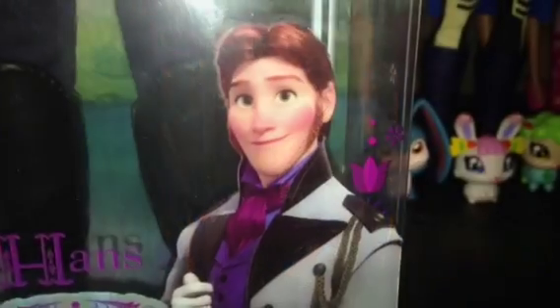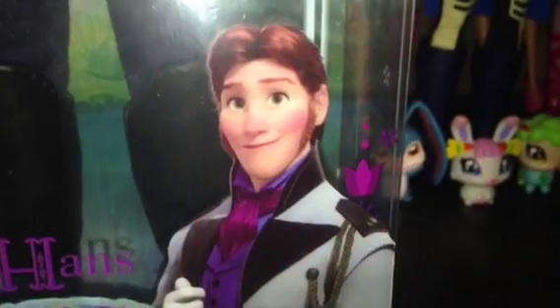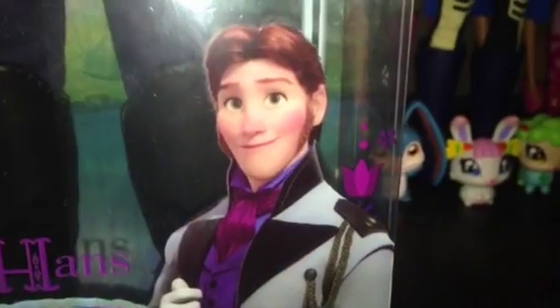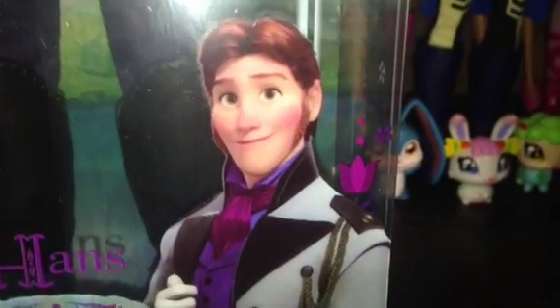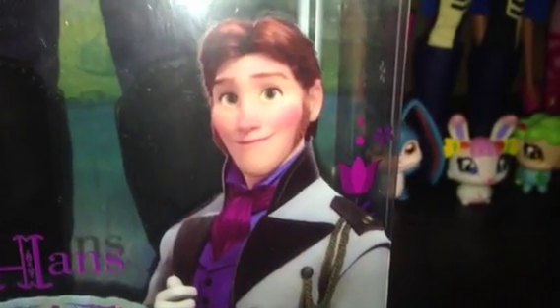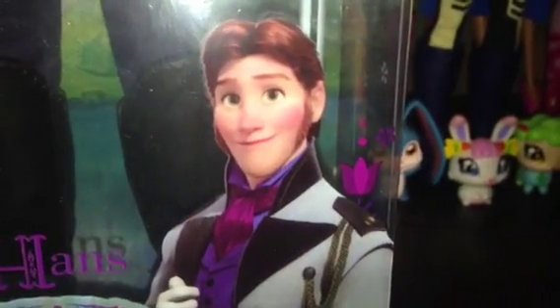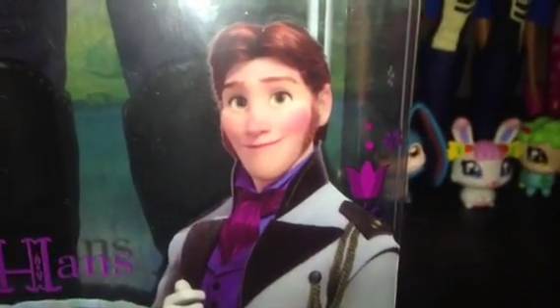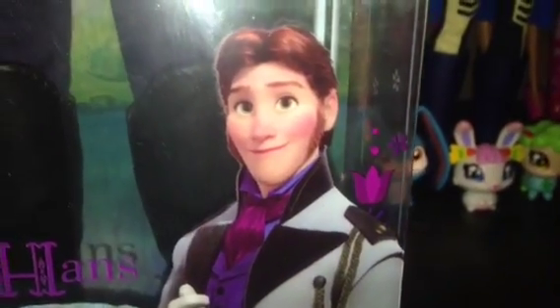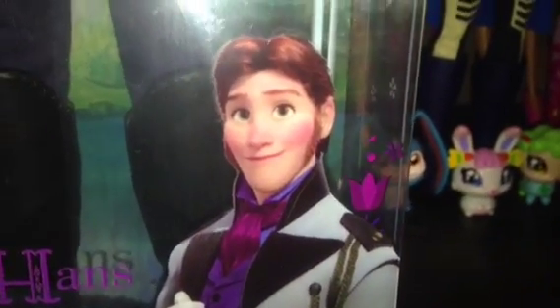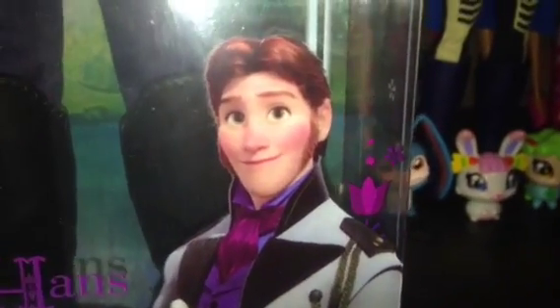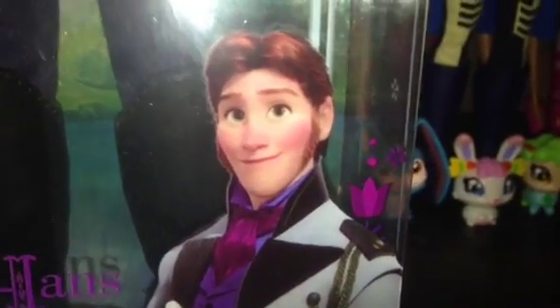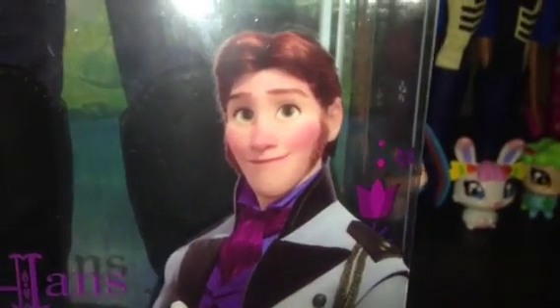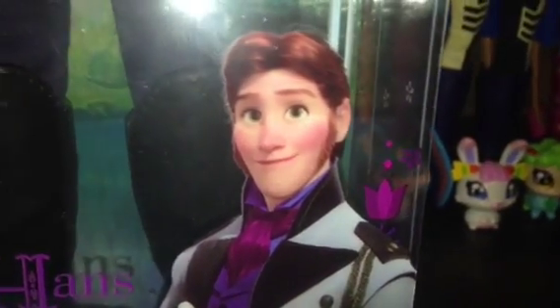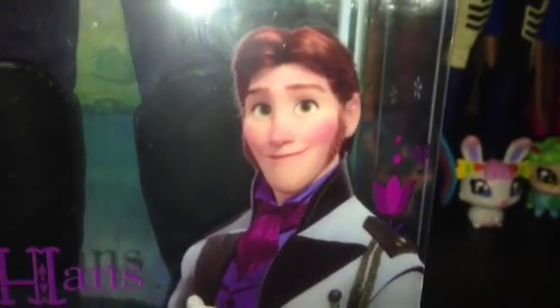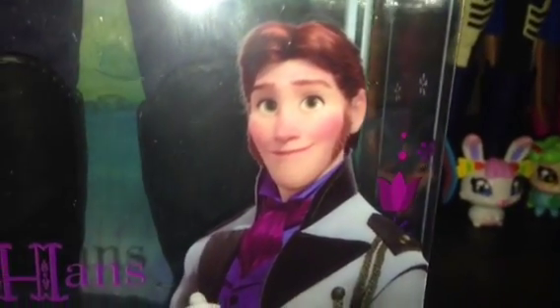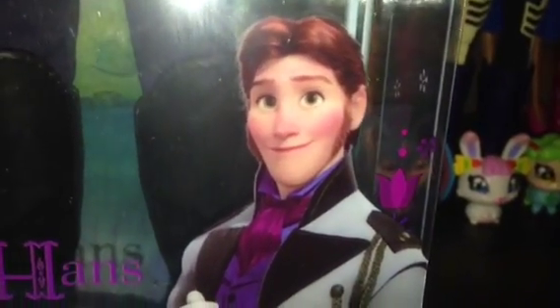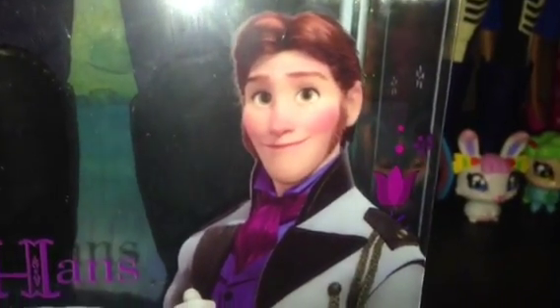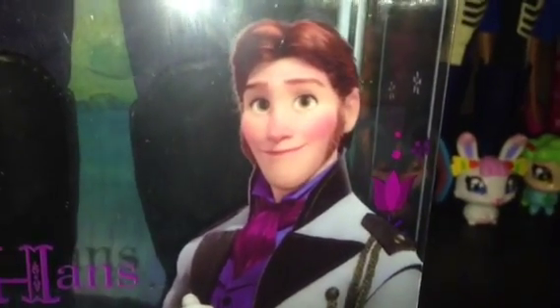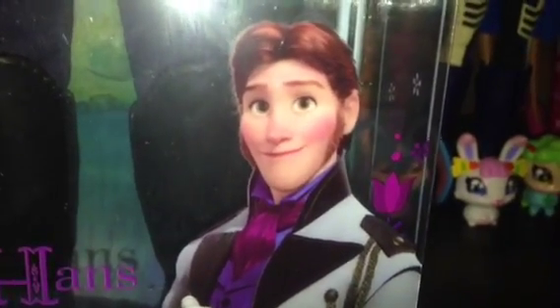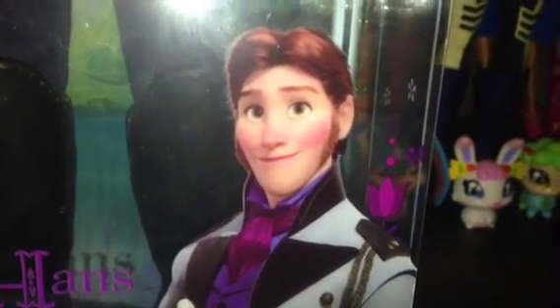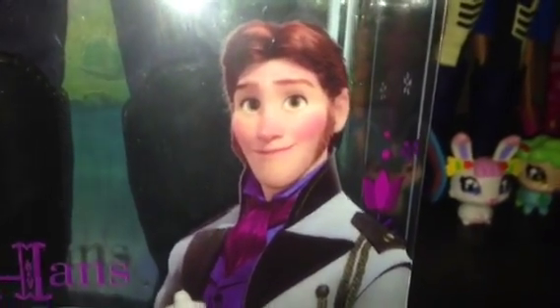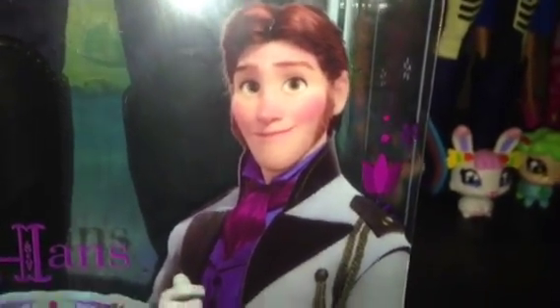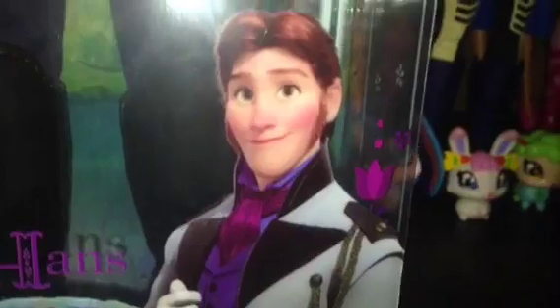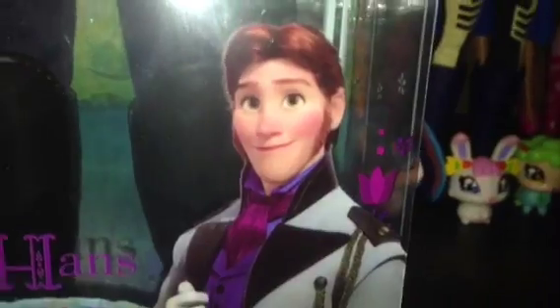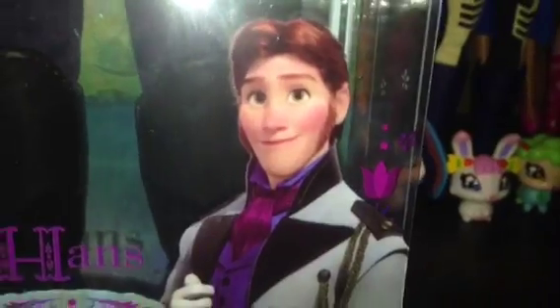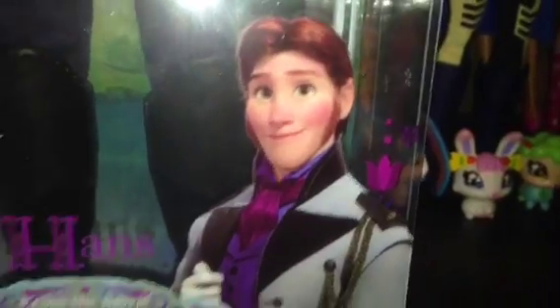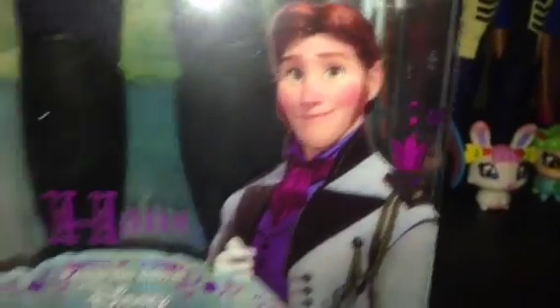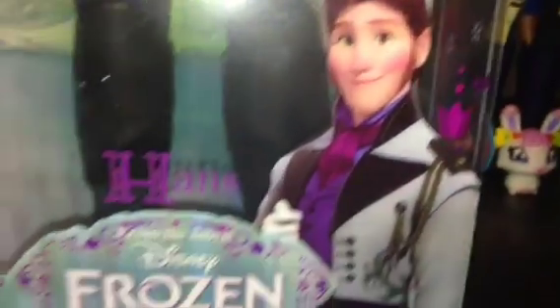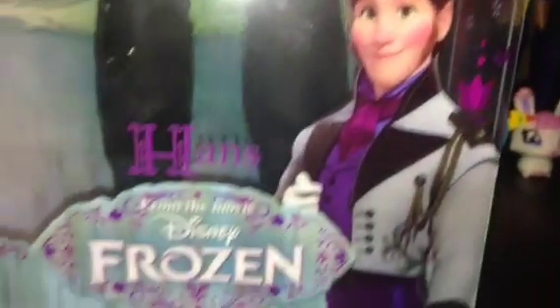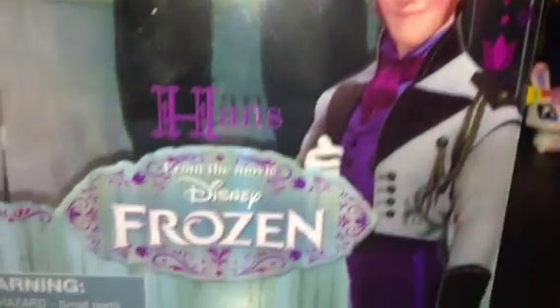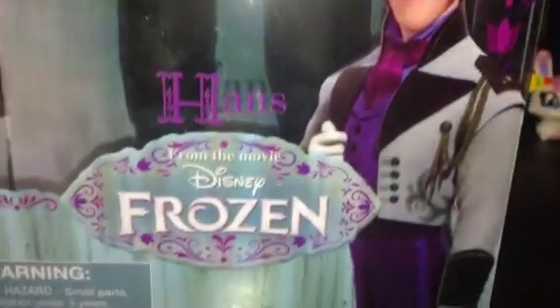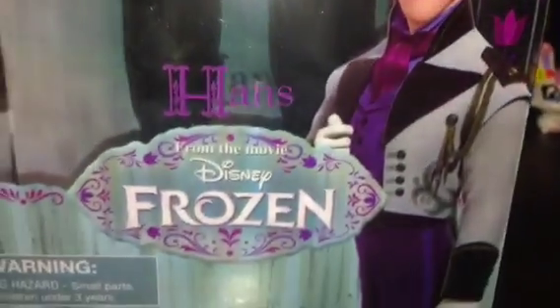Hey everyone, it's Lady Kaggle101 and today I'm going to be doing a review on Hans from the movie Frozen.